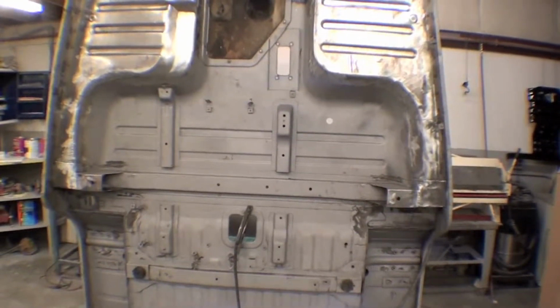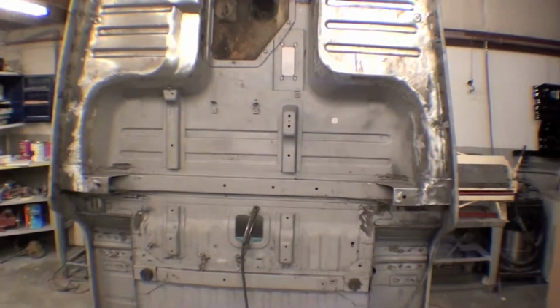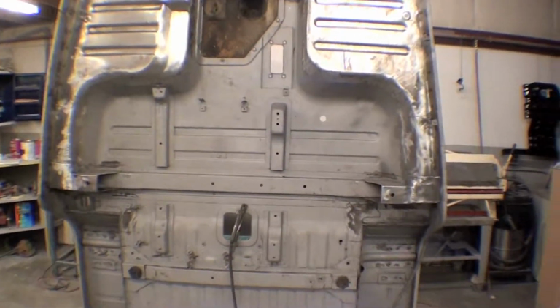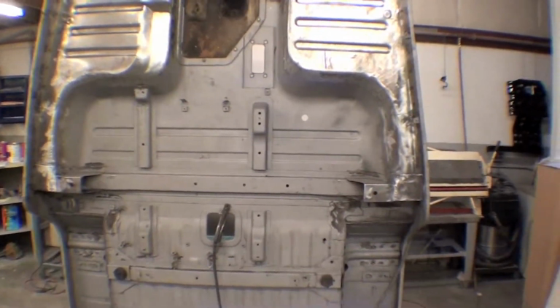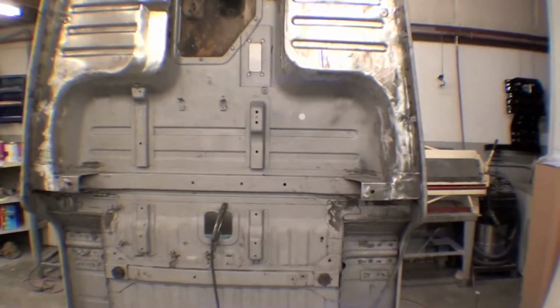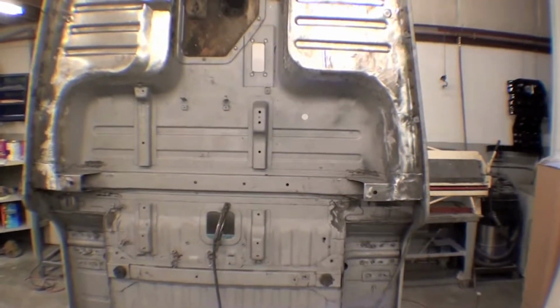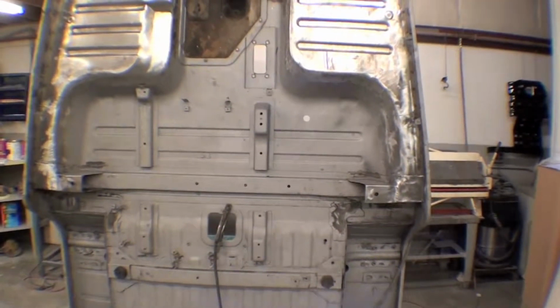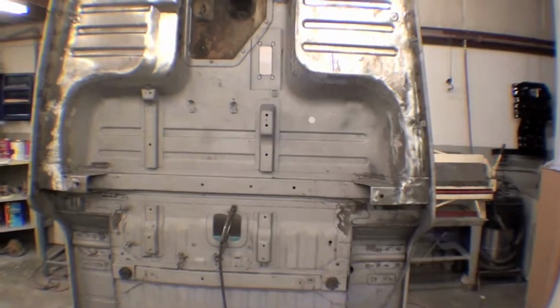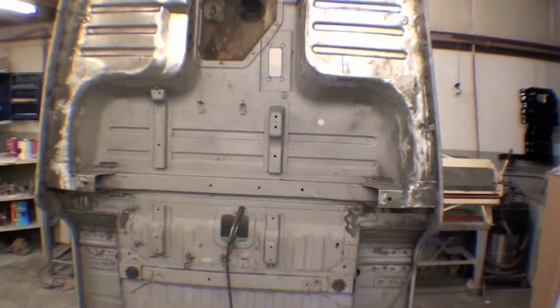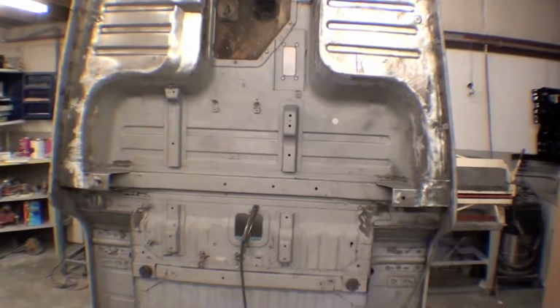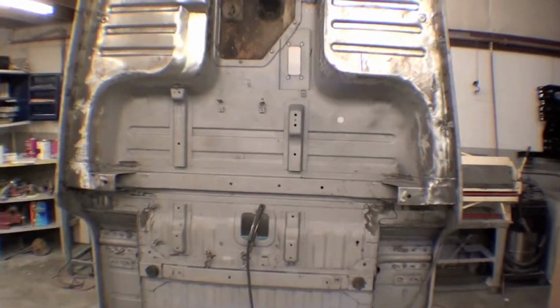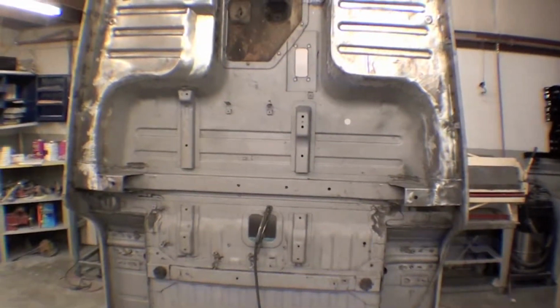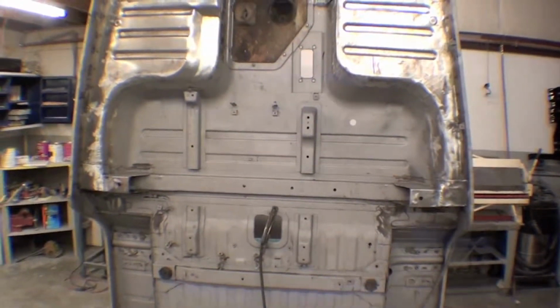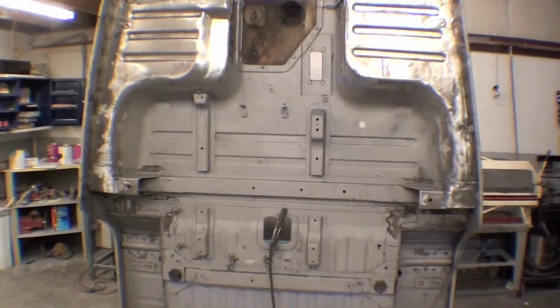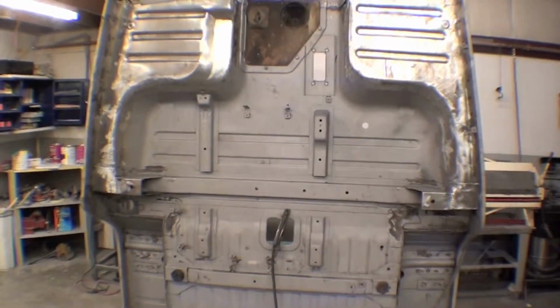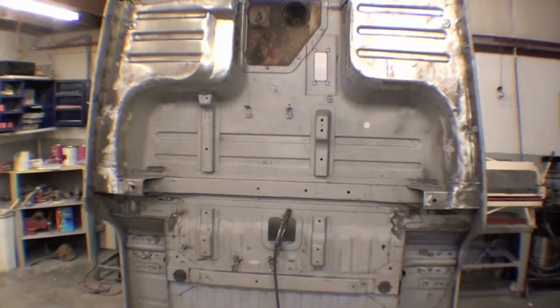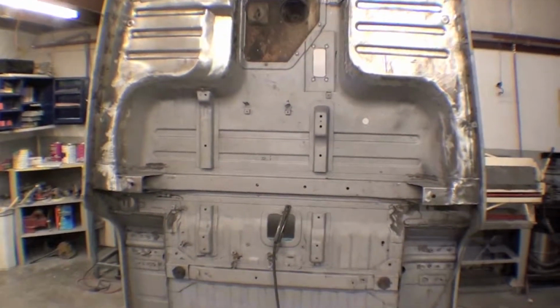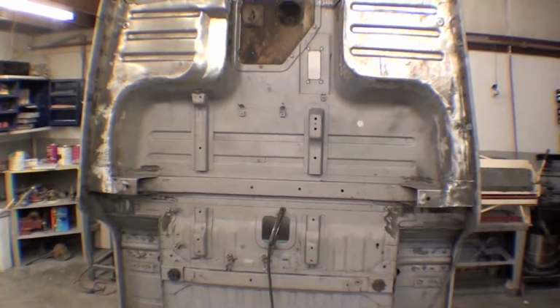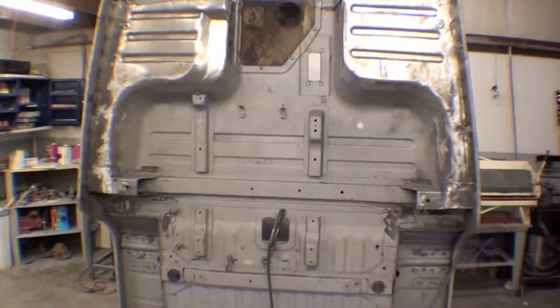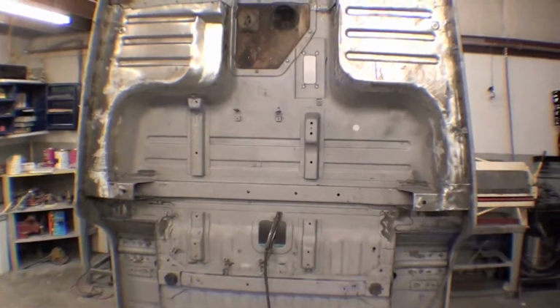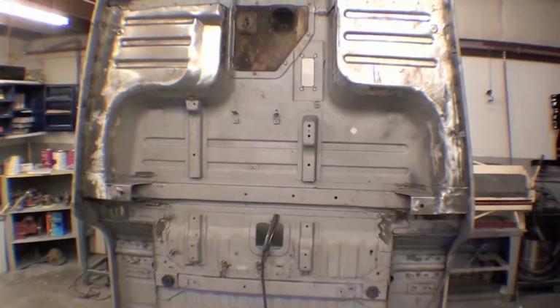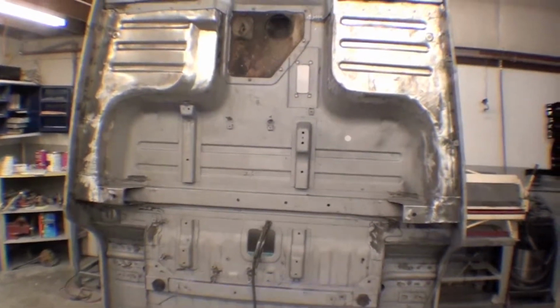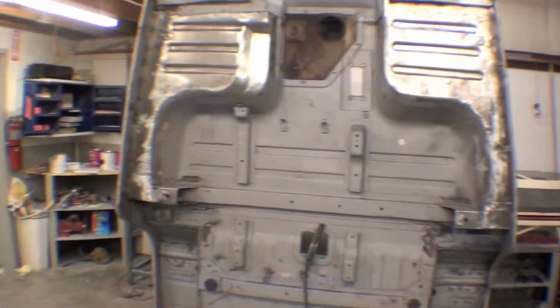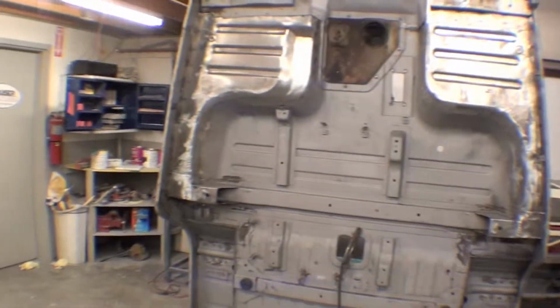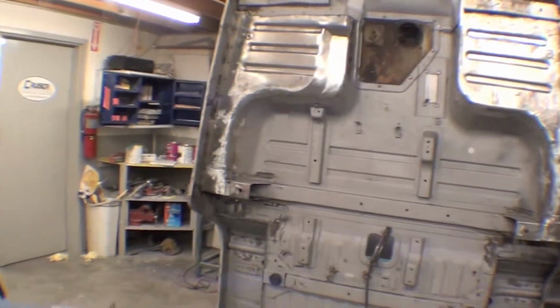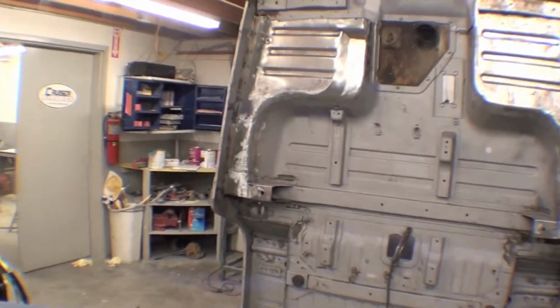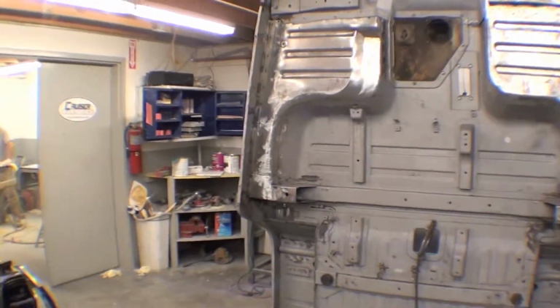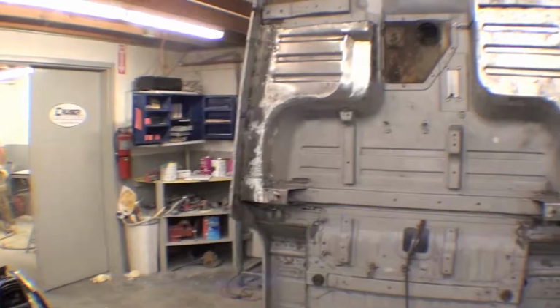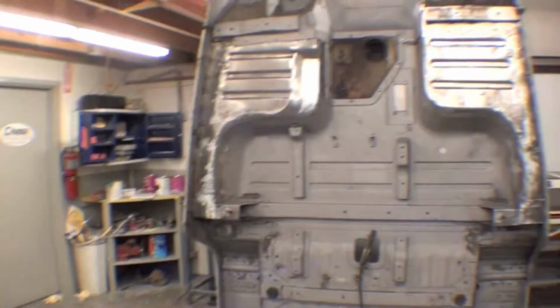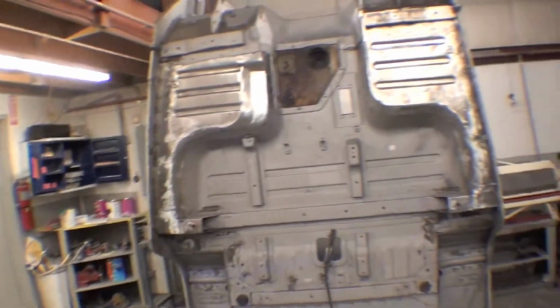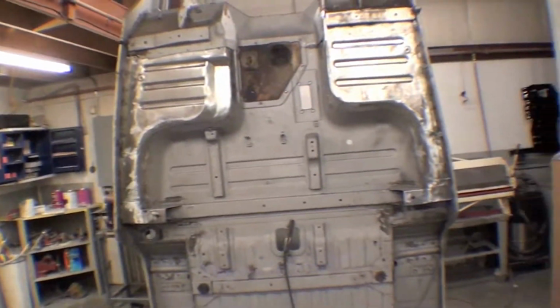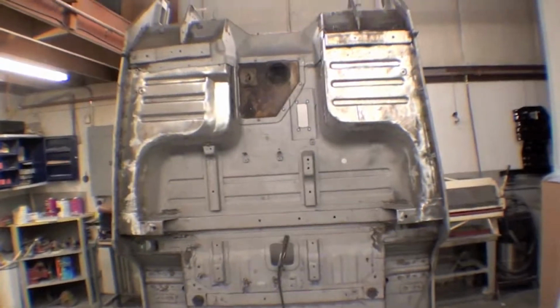And then we're going to get to some sort of undercoating. We were talking Linex. We may be using something called Protex, which is an in-house item that we may shoot, so we'll find out about that.